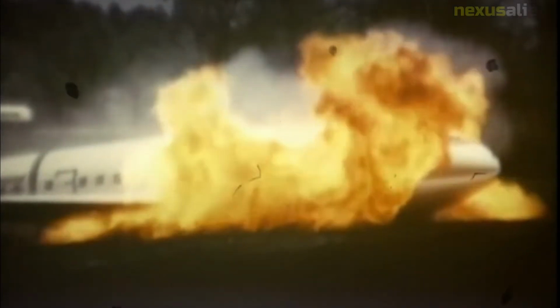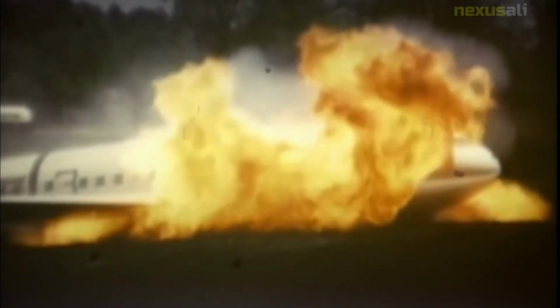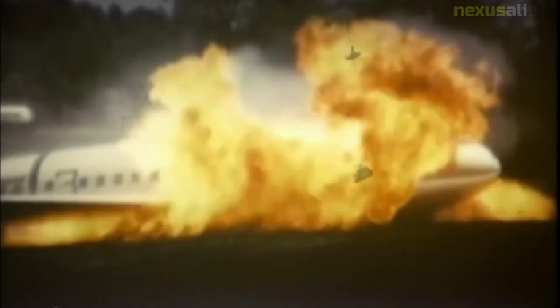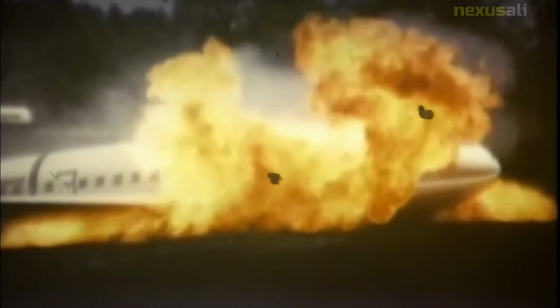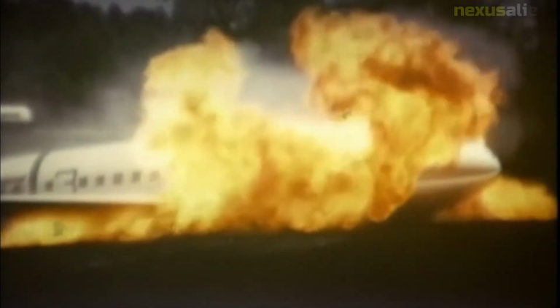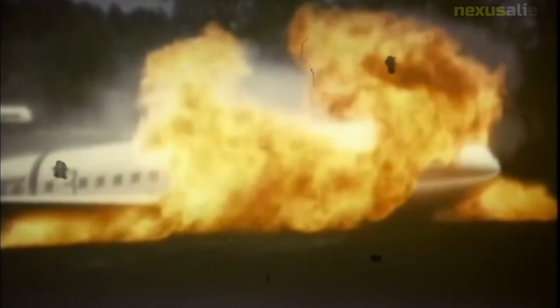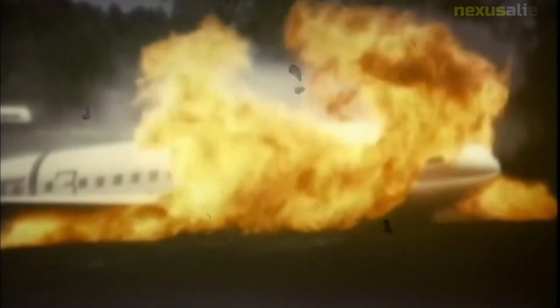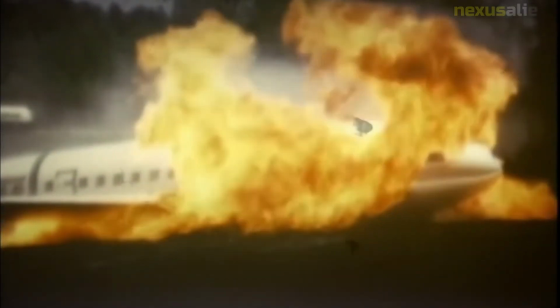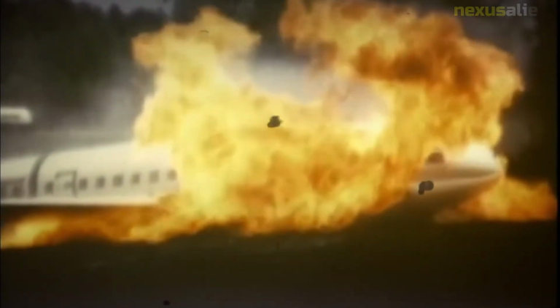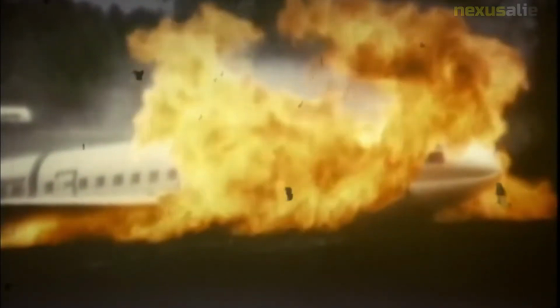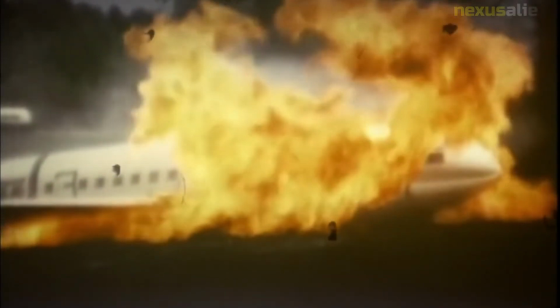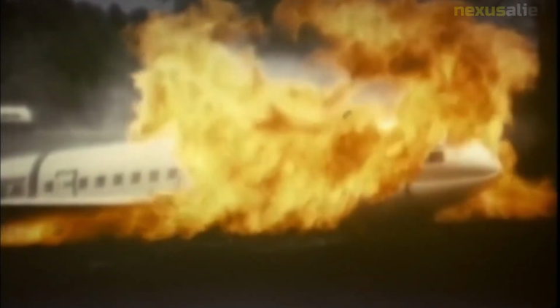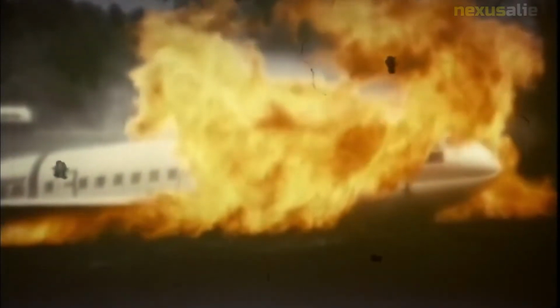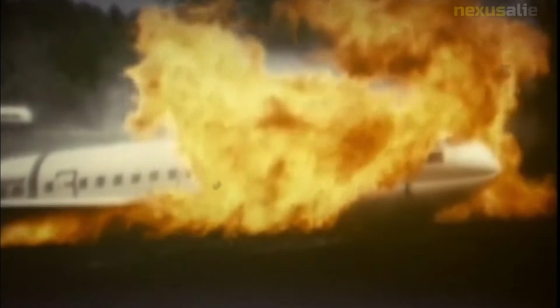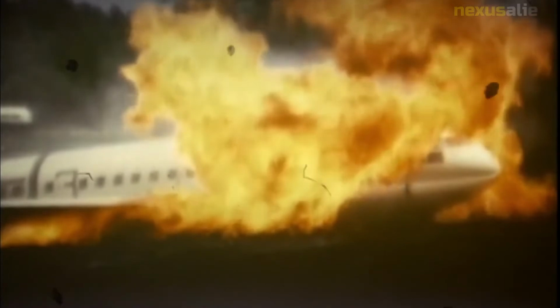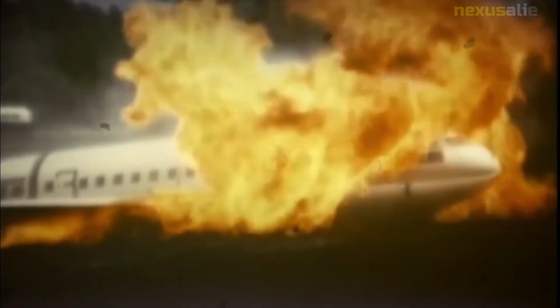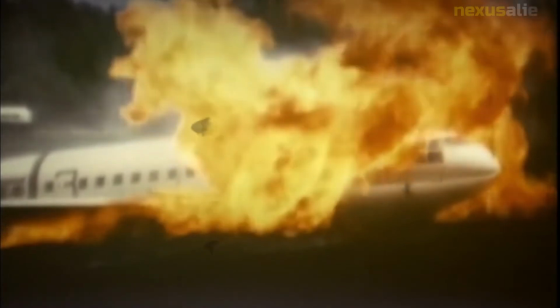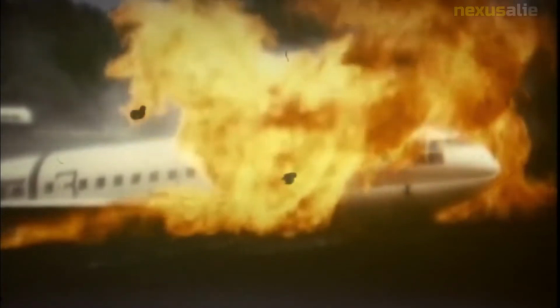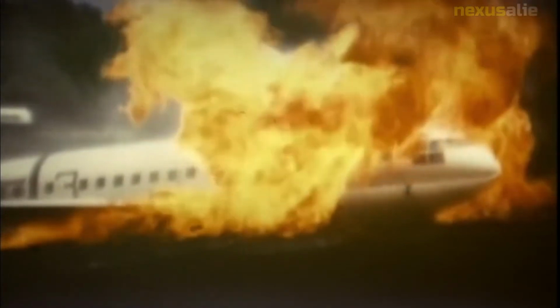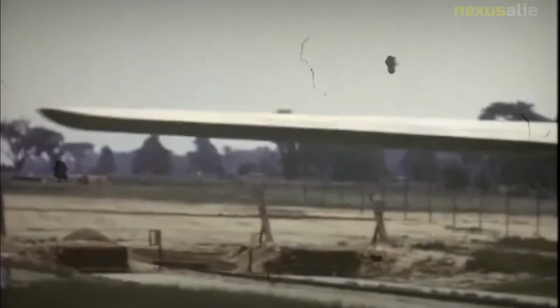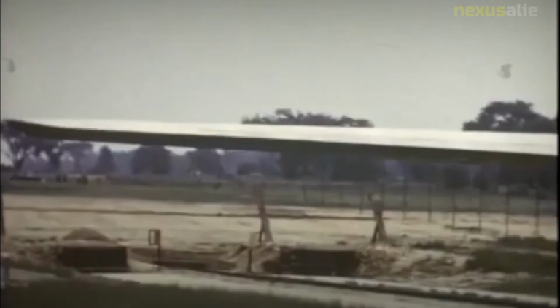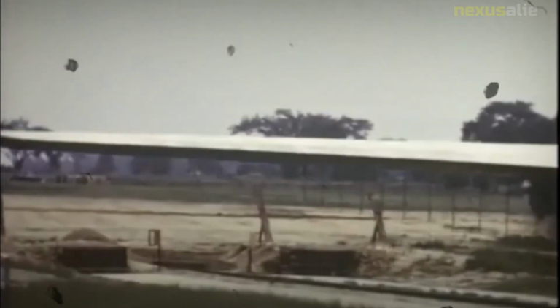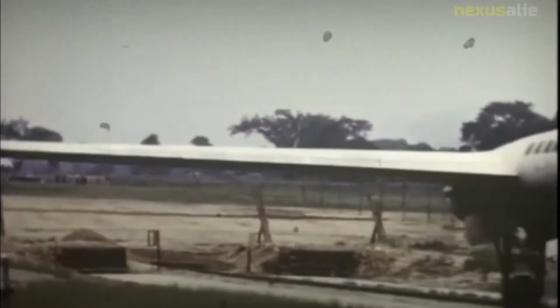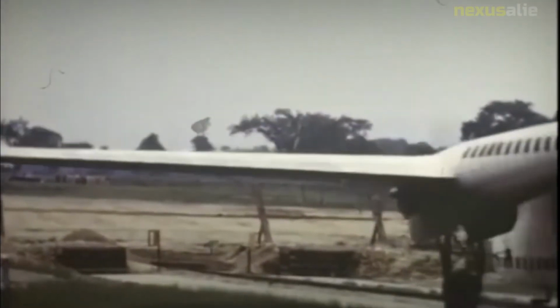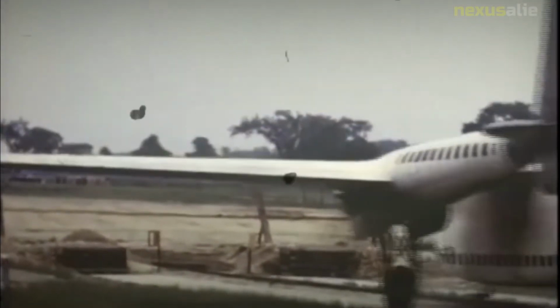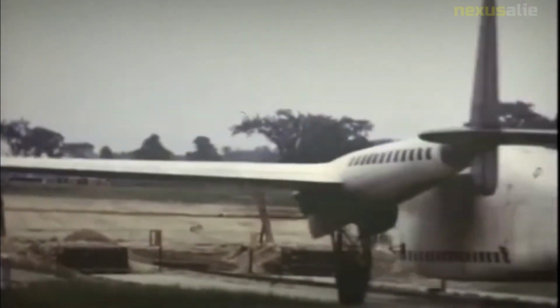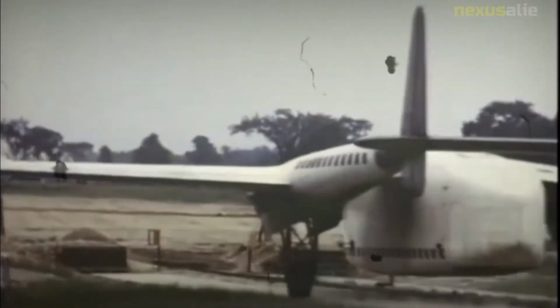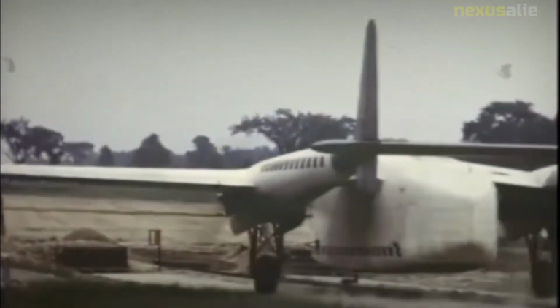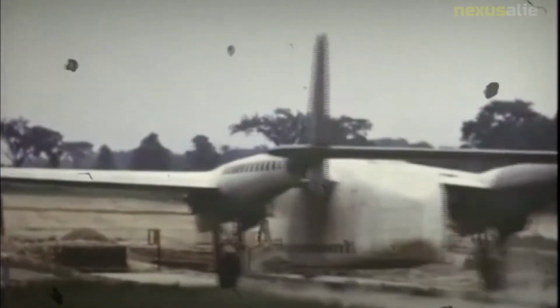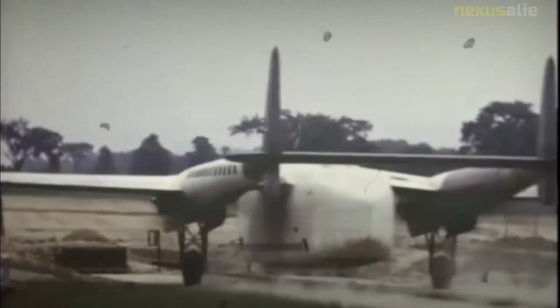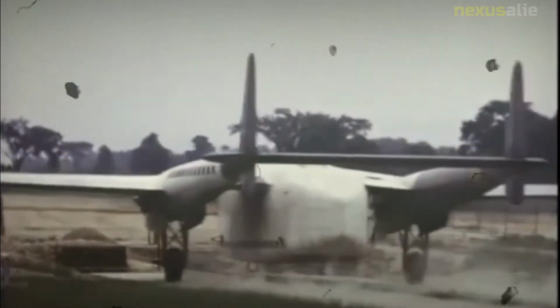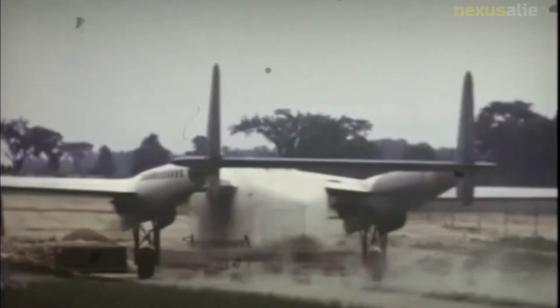NASA concluded that a head-up display and microwave landing system would have helped the pilot more safely fly the aircraft.